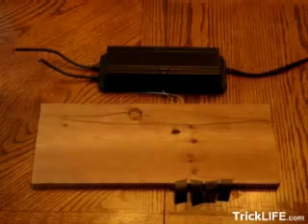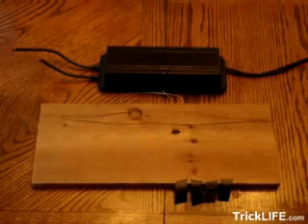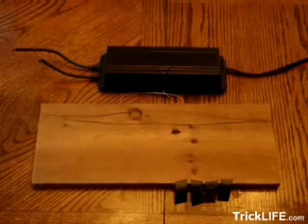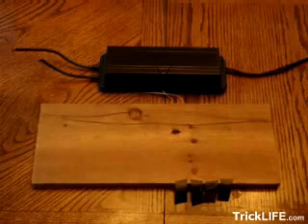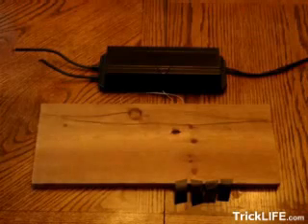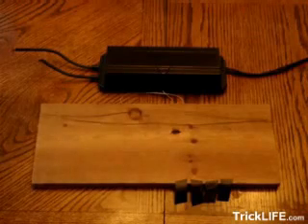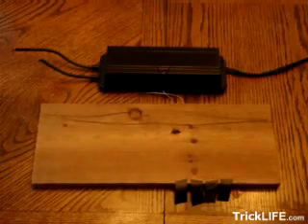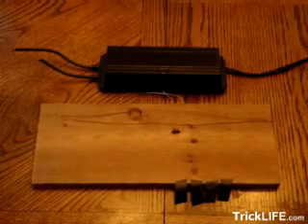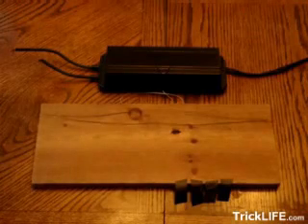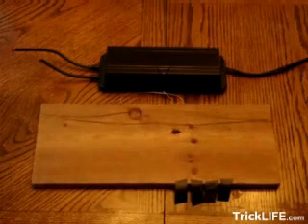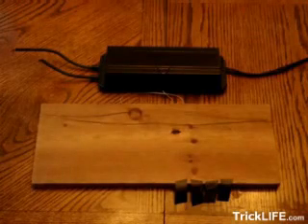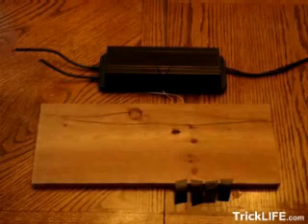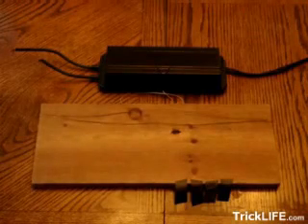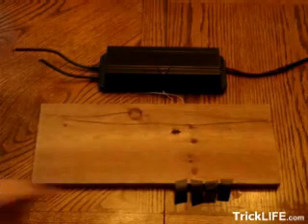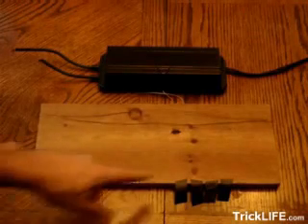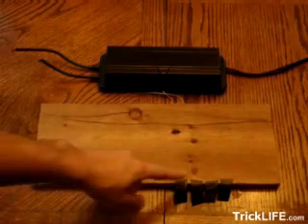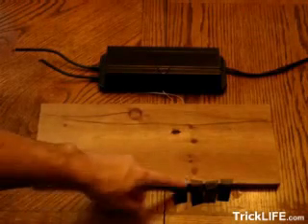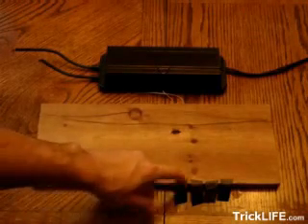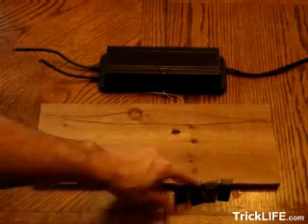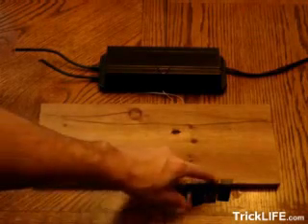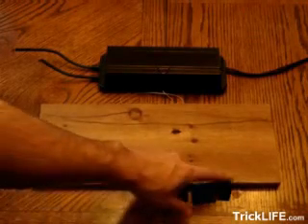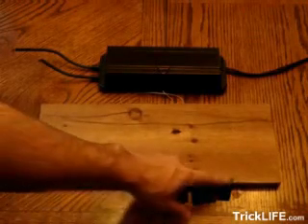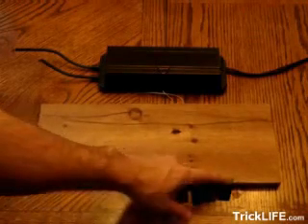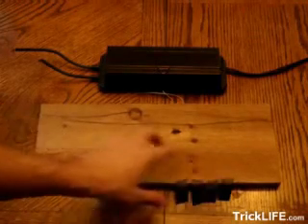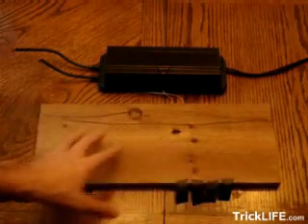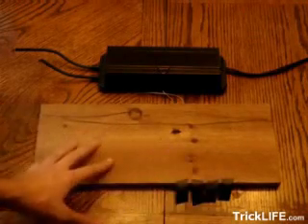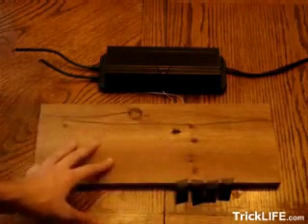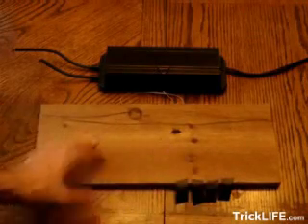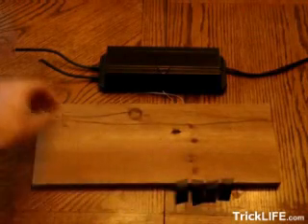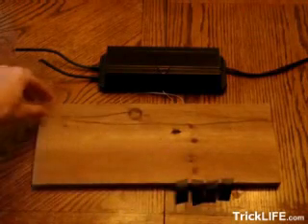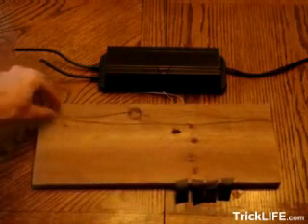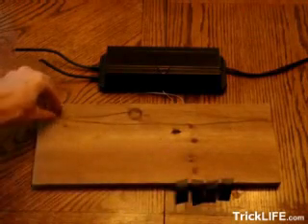Here are the items you need to make a Jacob's Ladder. You have some piece of electrical tape, a piece of wood, and some wire.